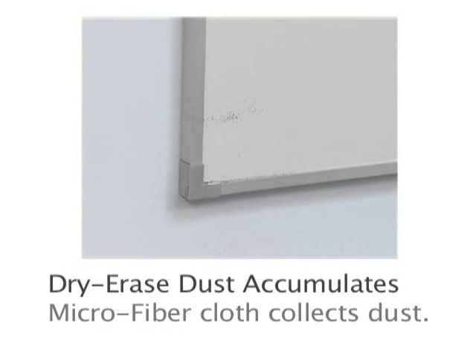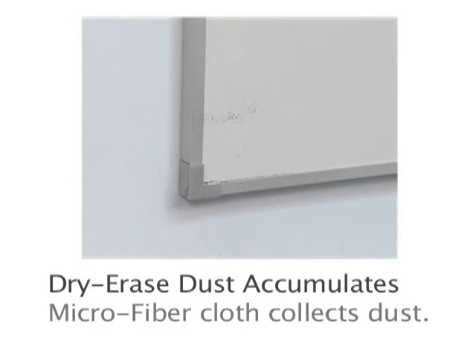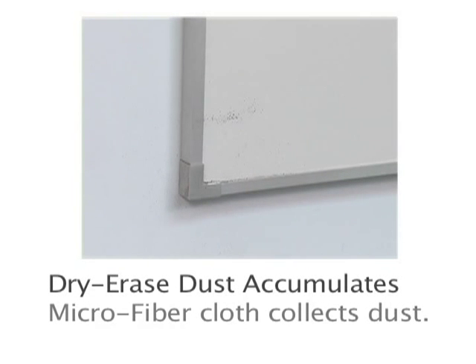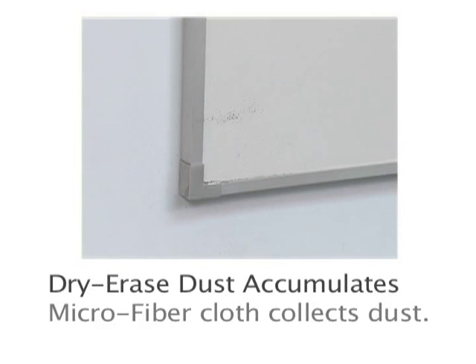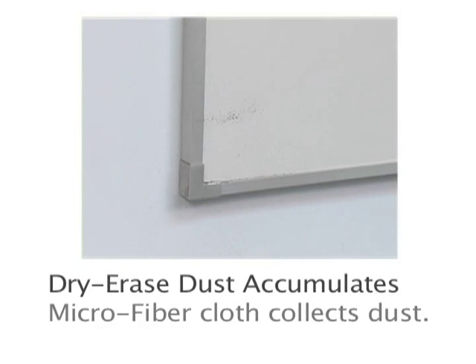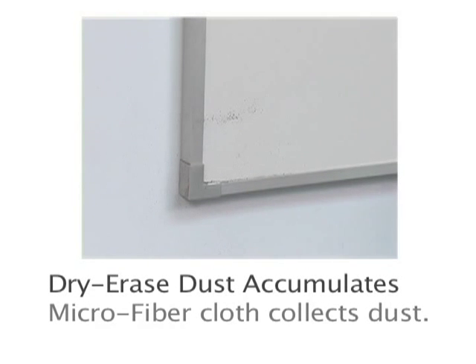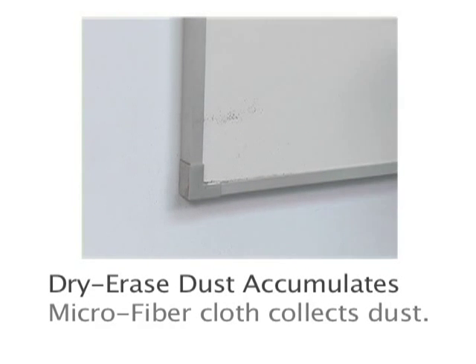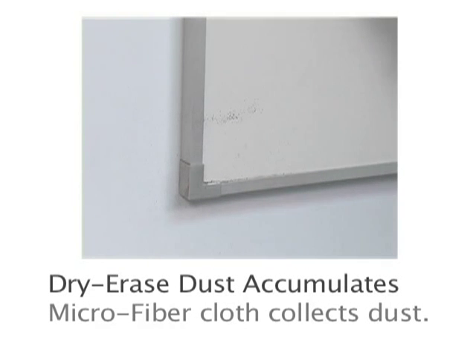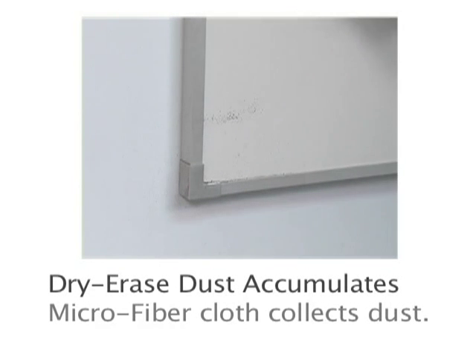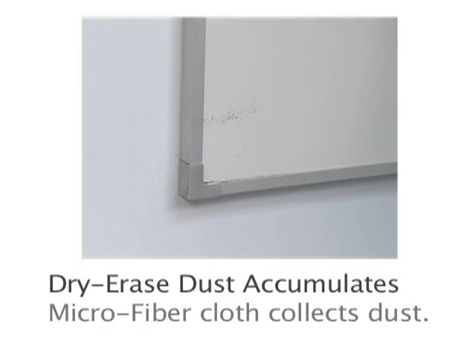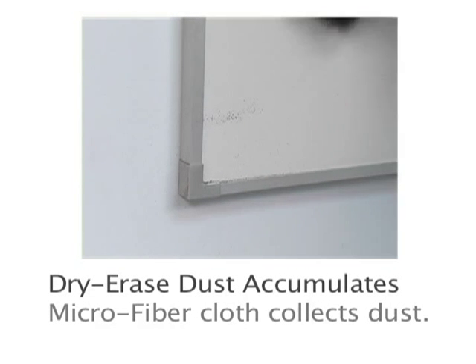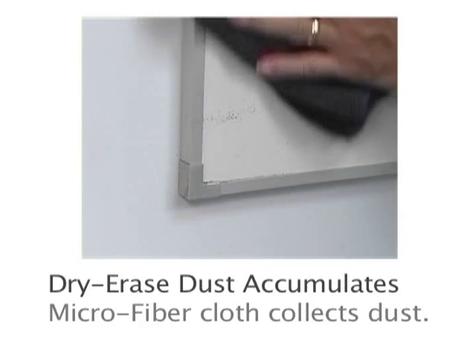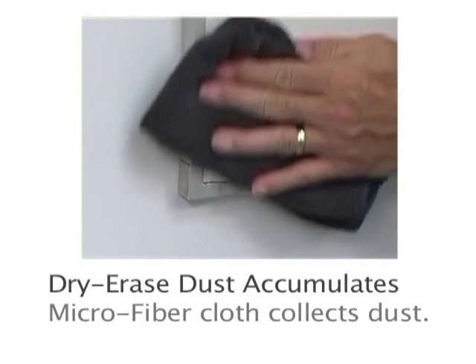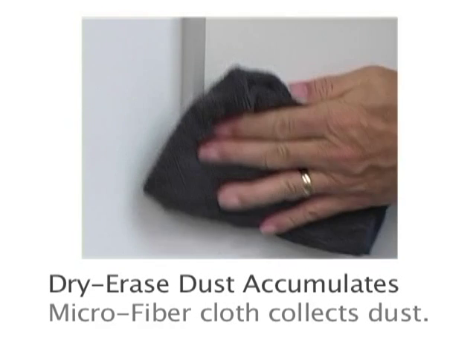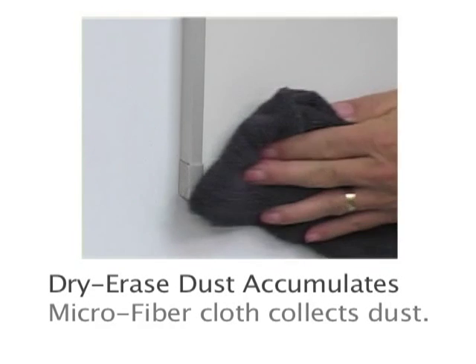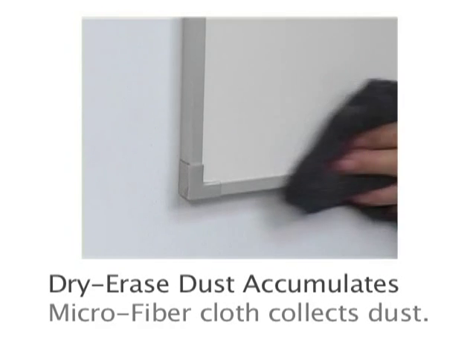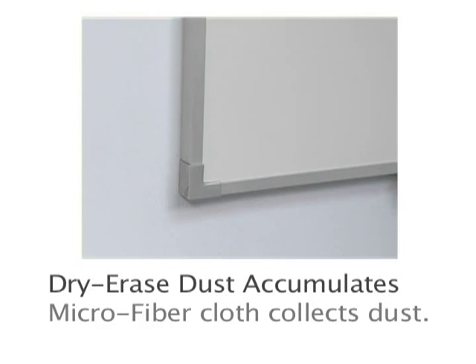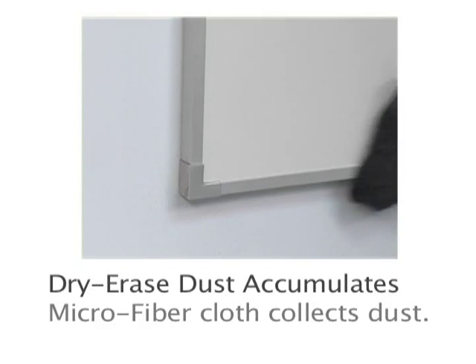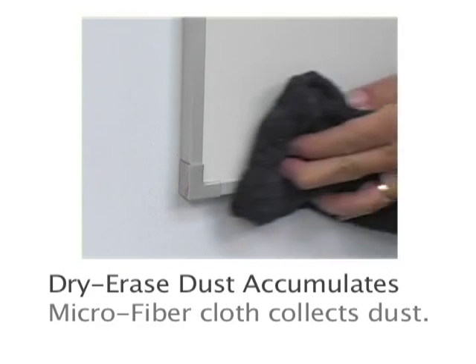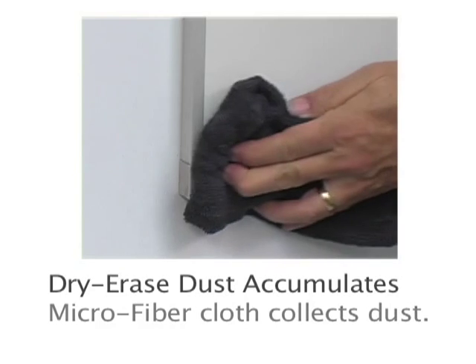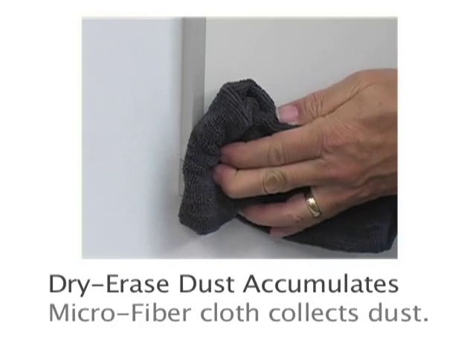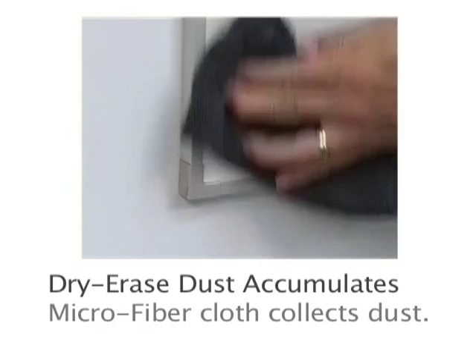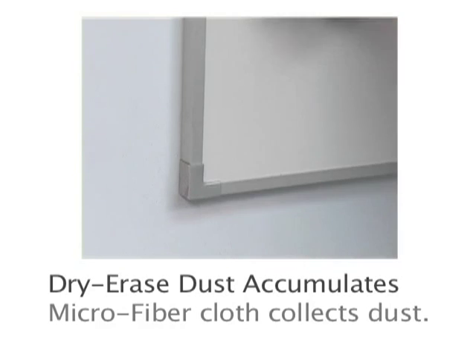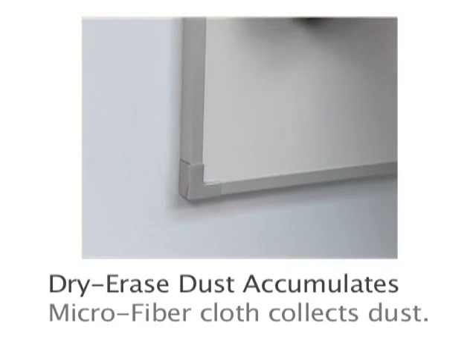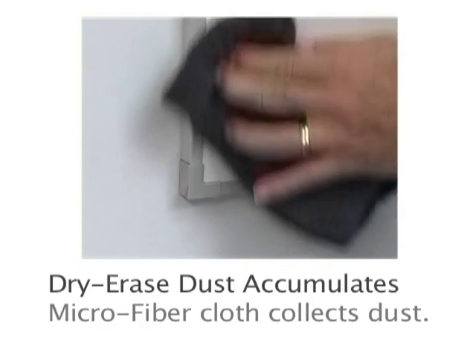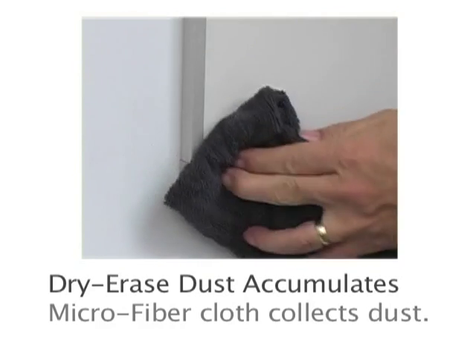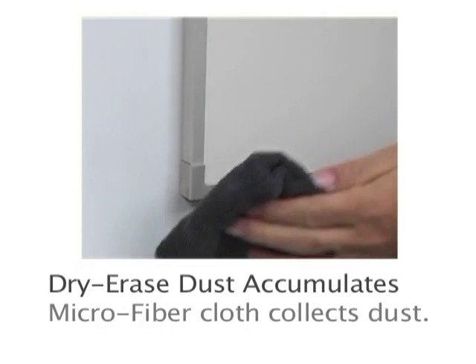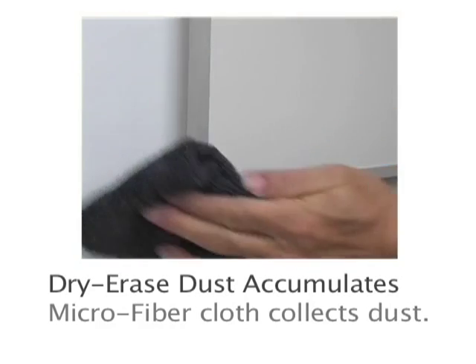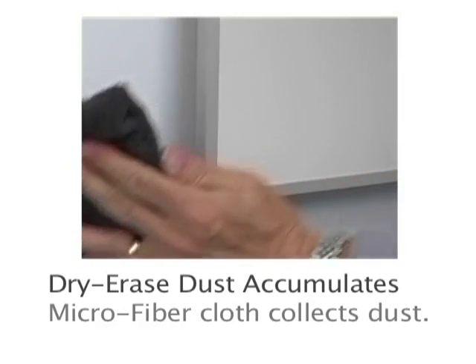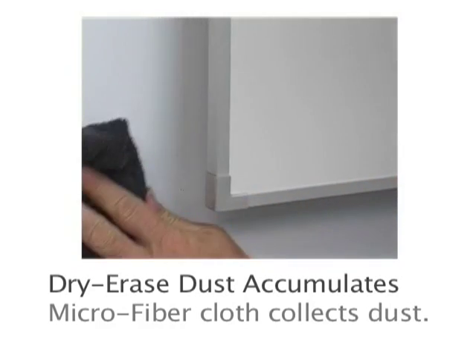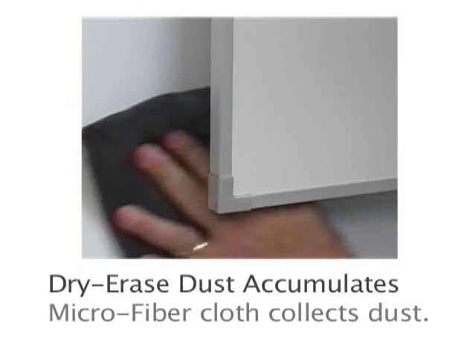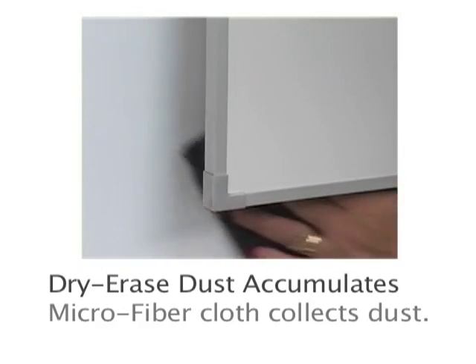Dry erase markers leave behind dust. Use a microfiber cloth to collect and remove it.